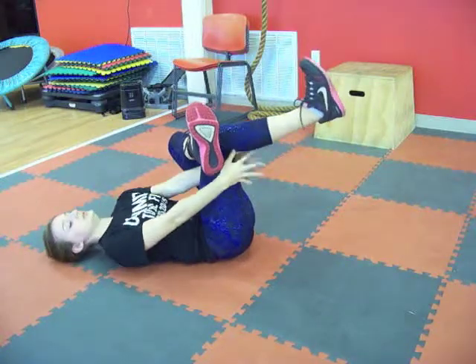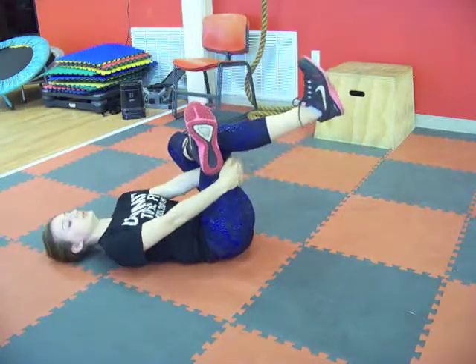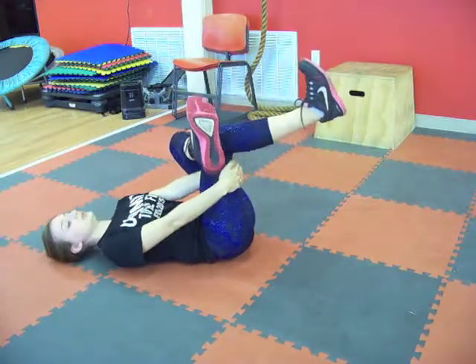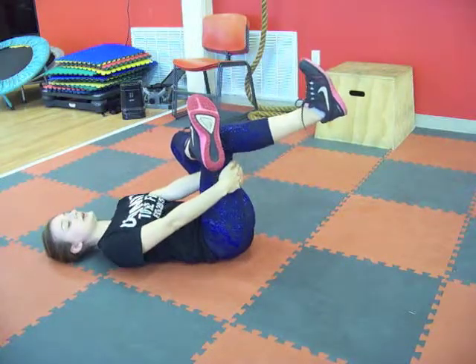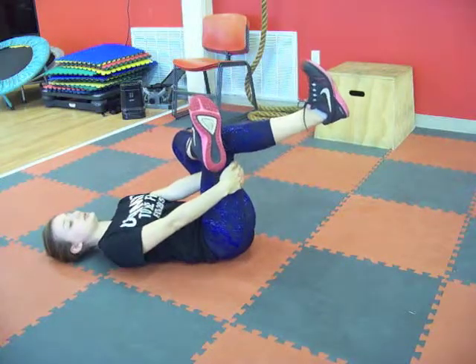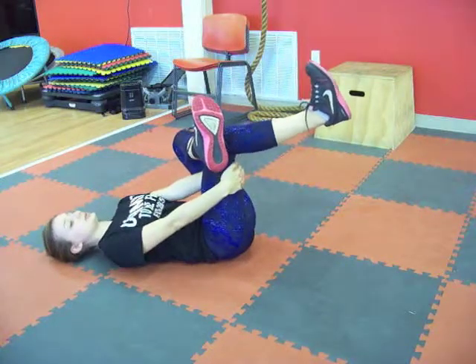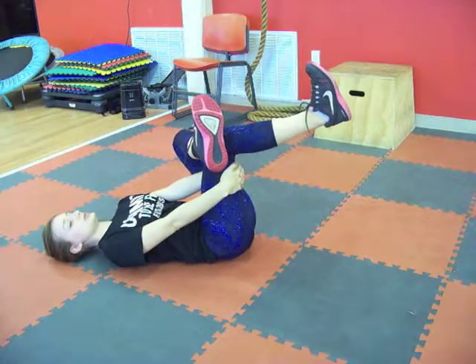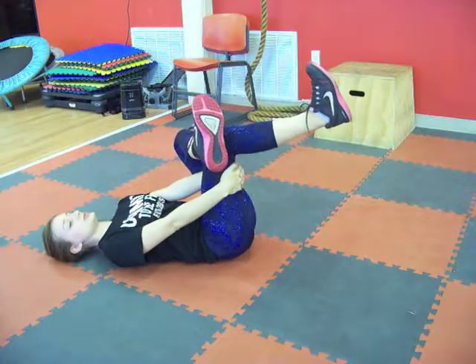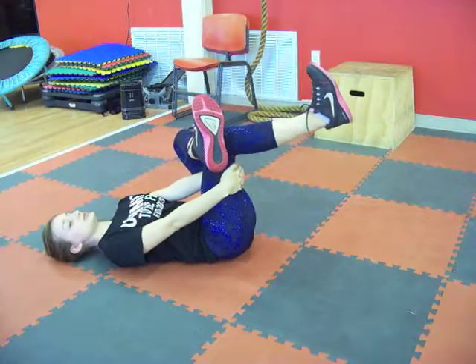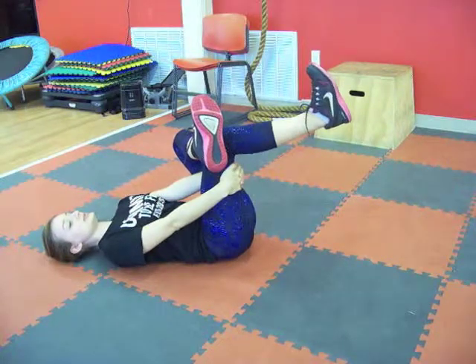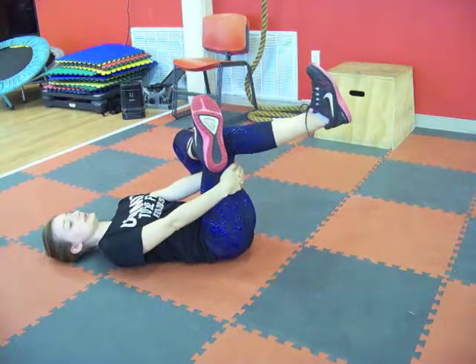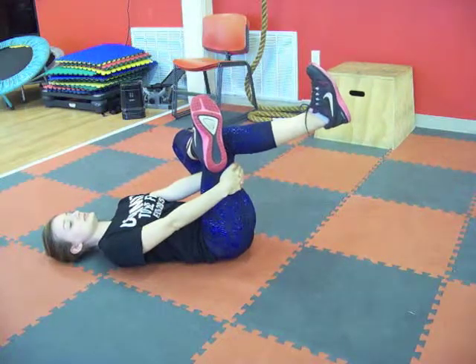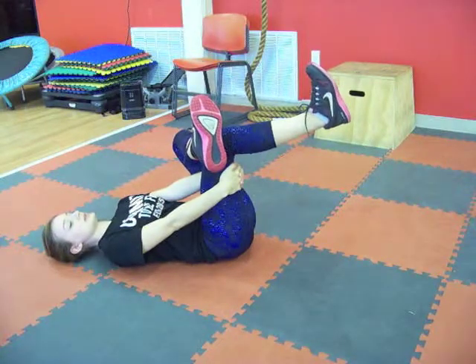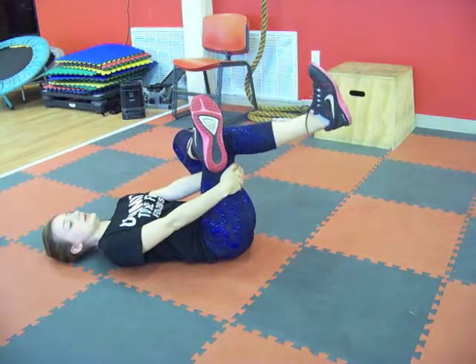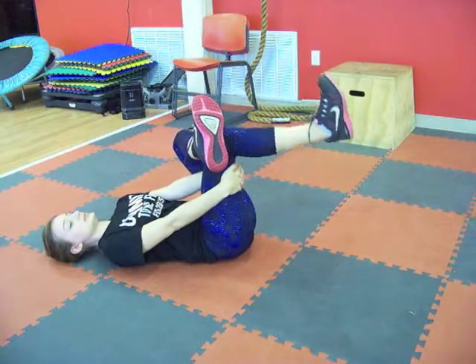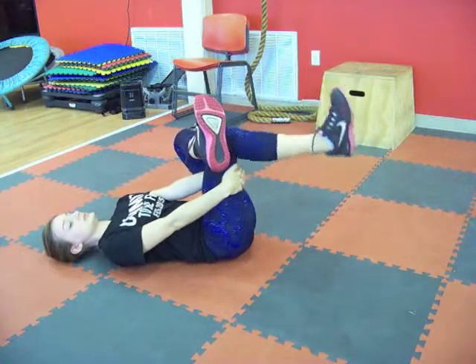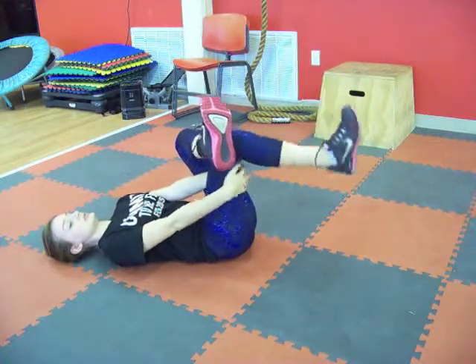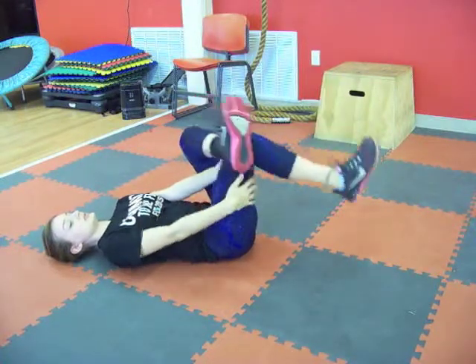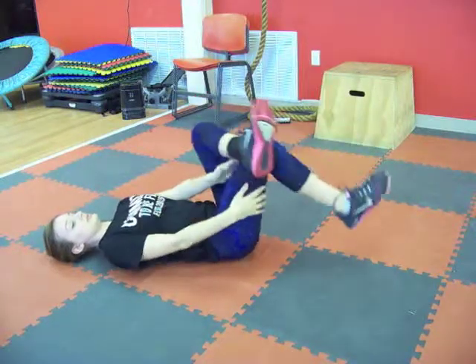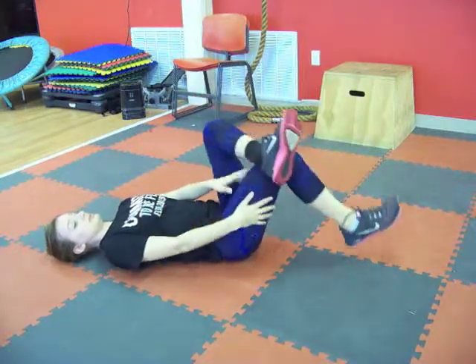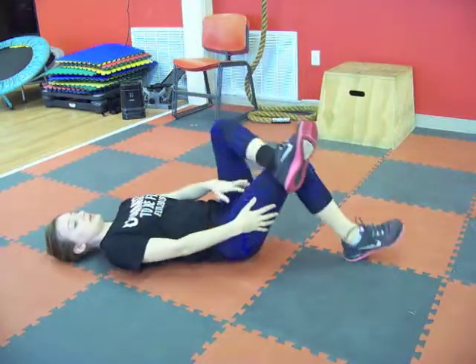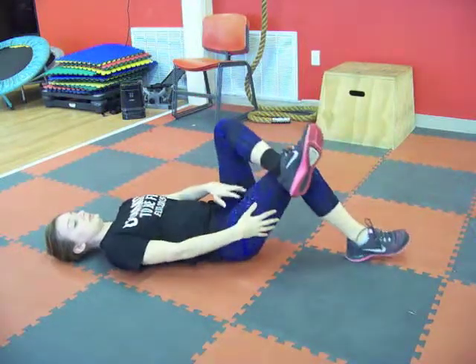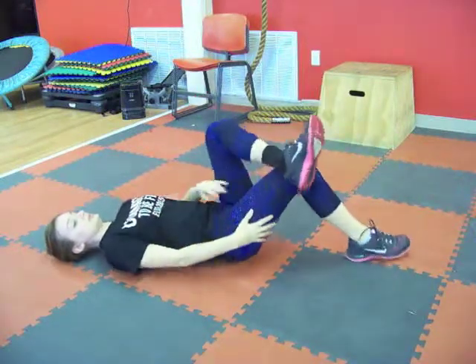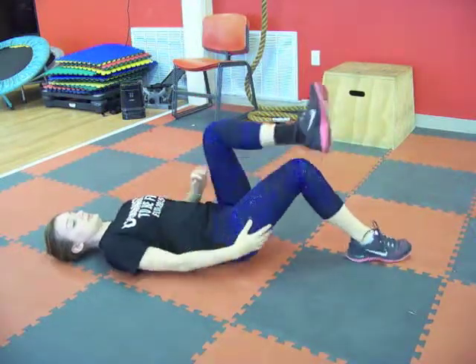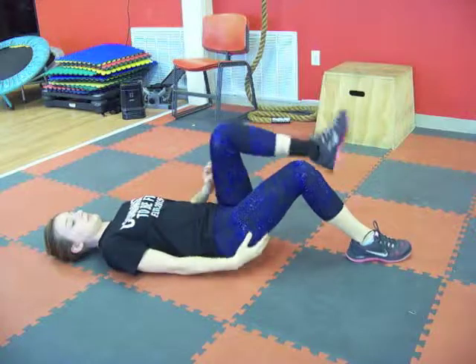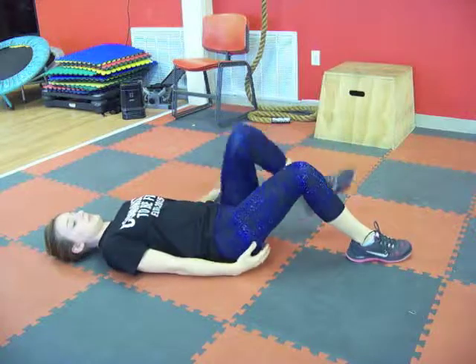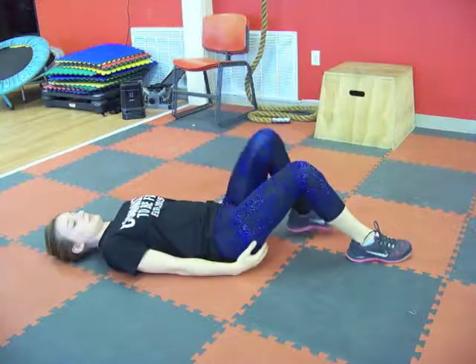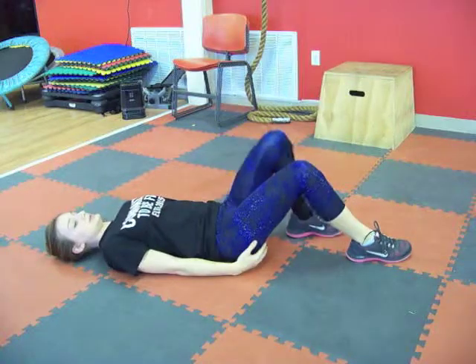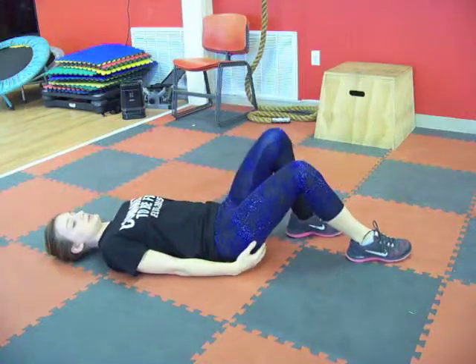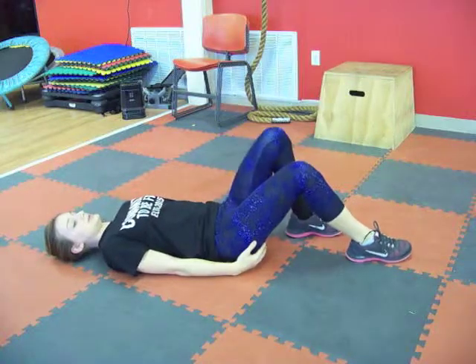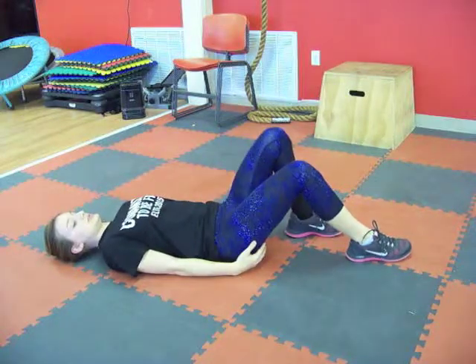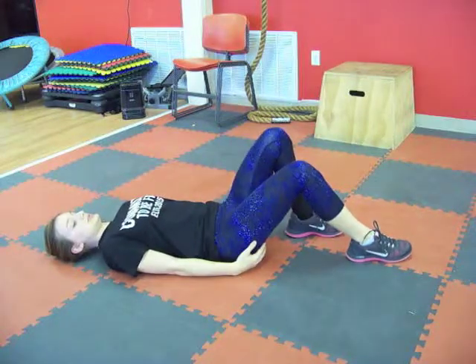Hold that for 20 to 30 seconds. Slowly come down. We're going to switch sides.